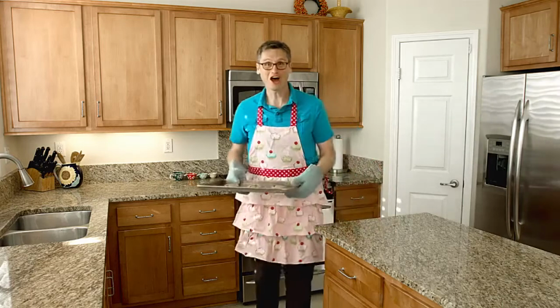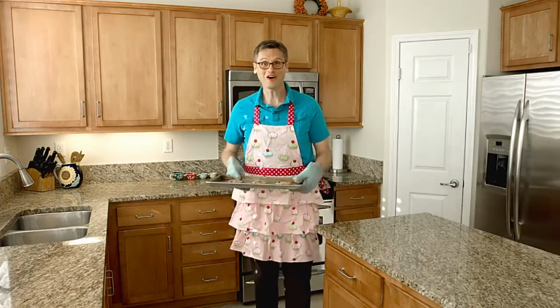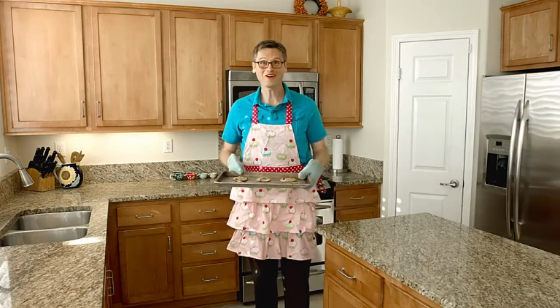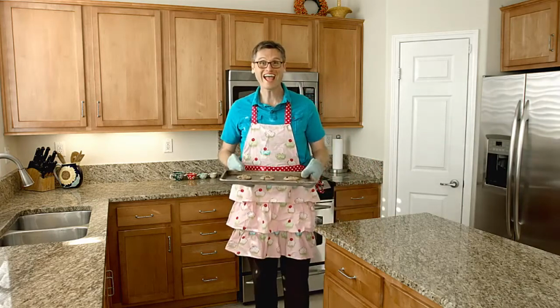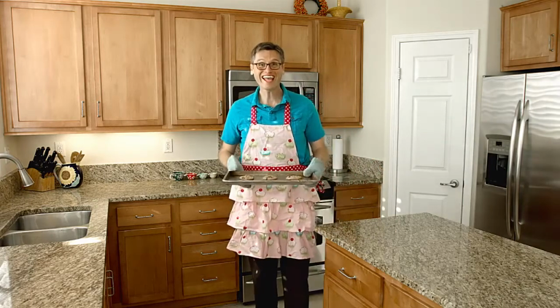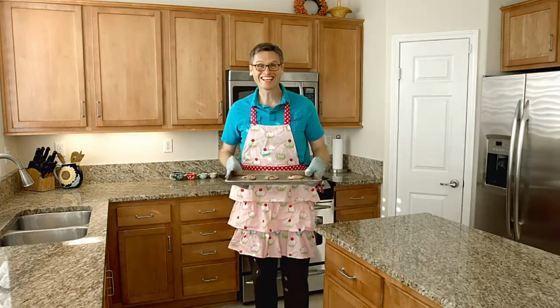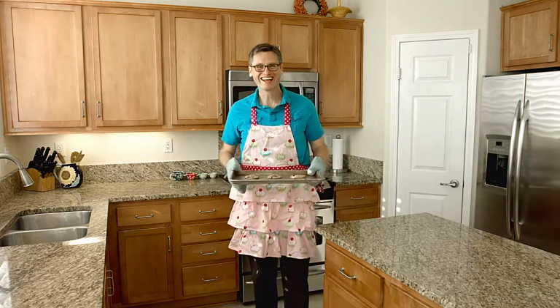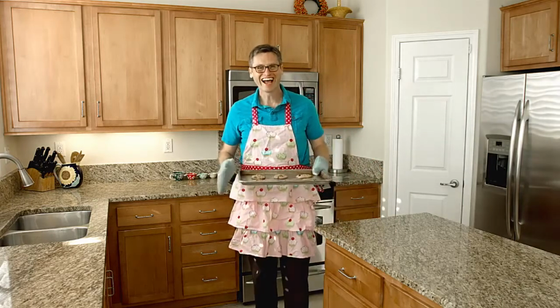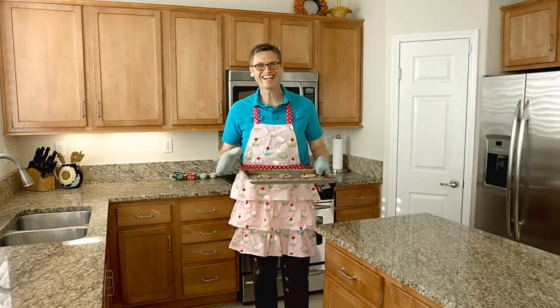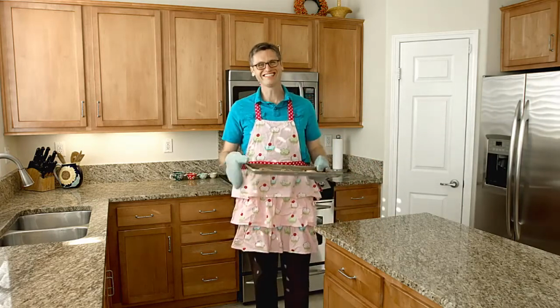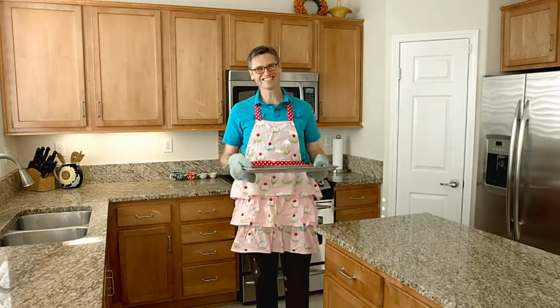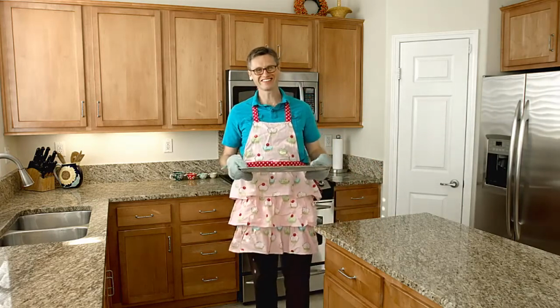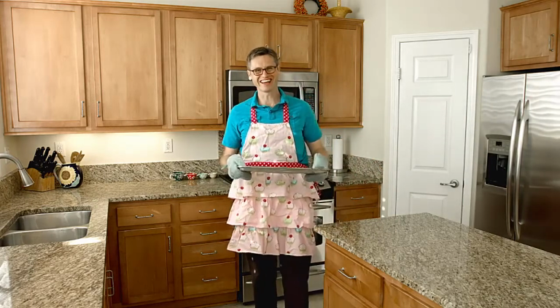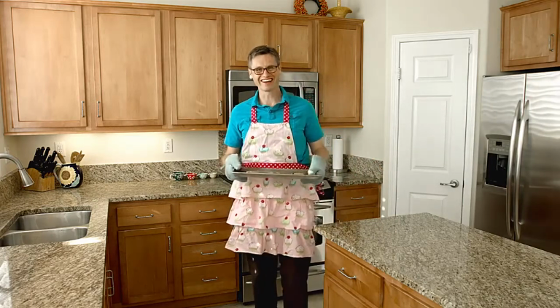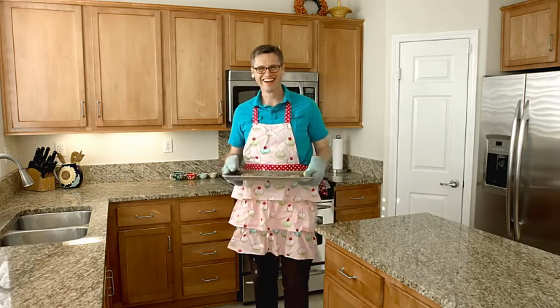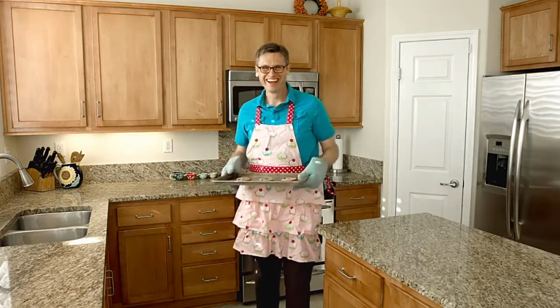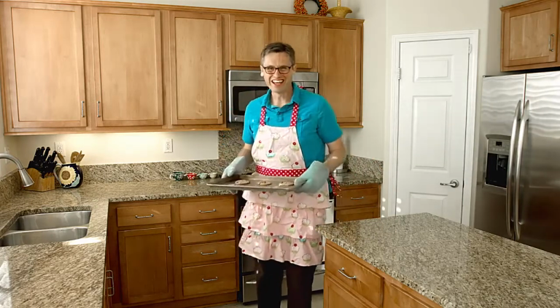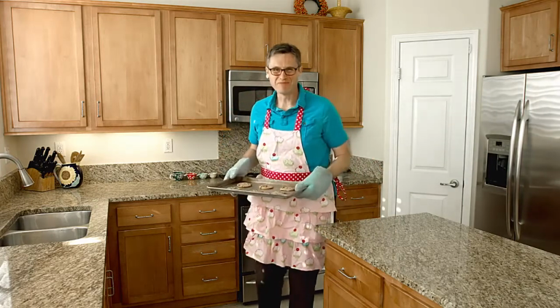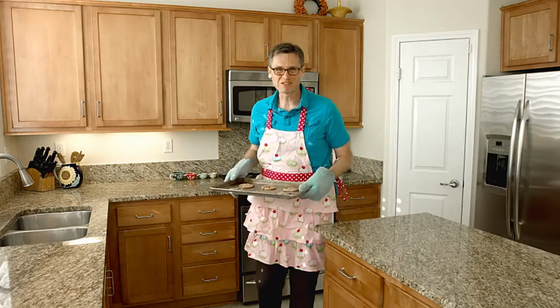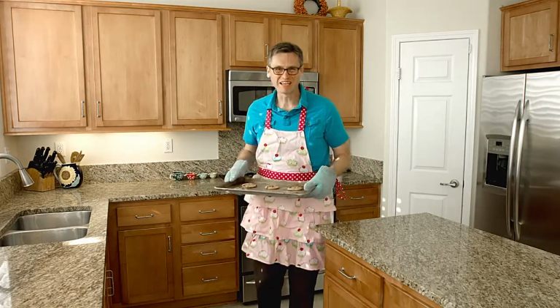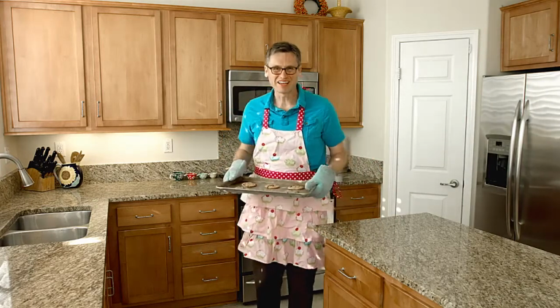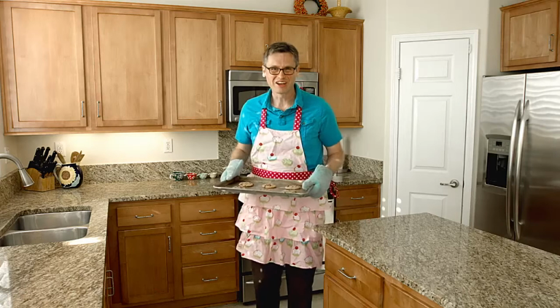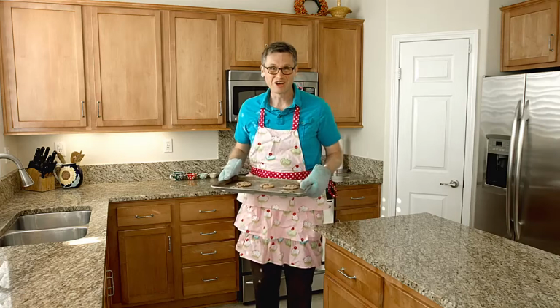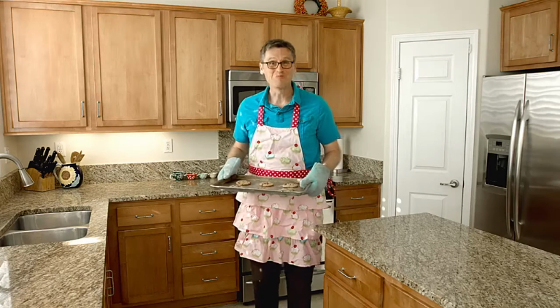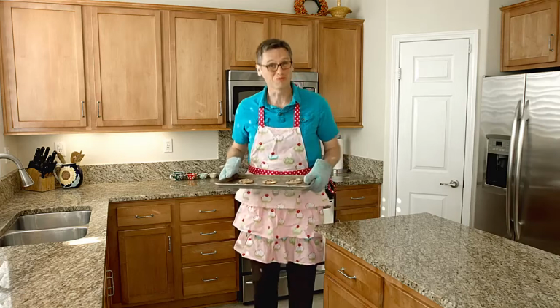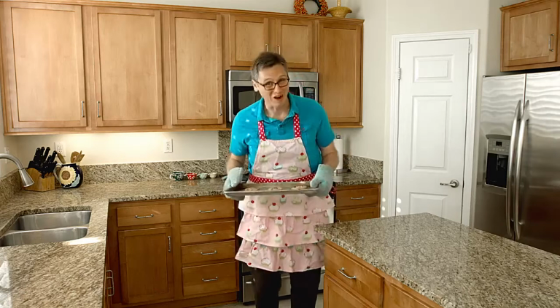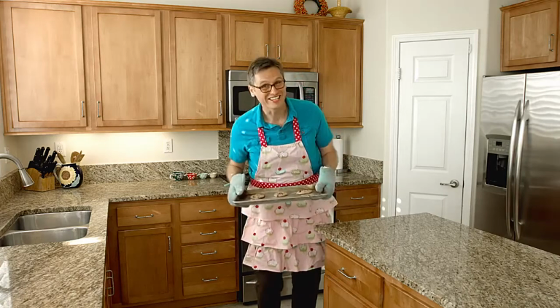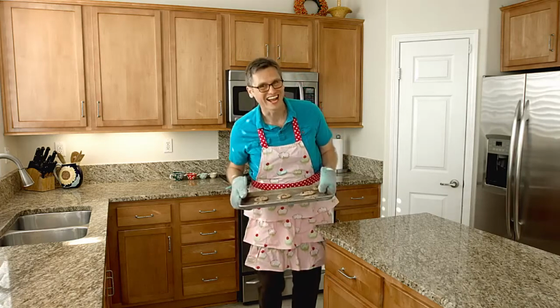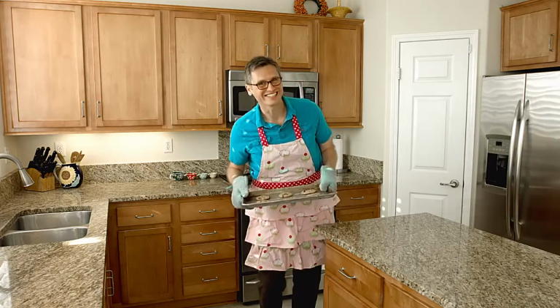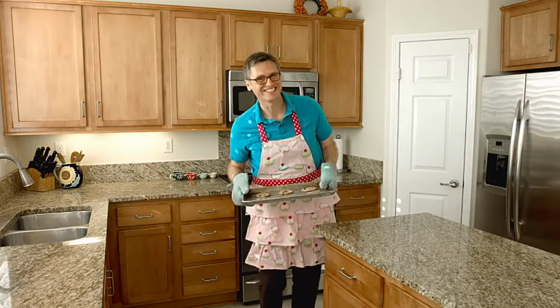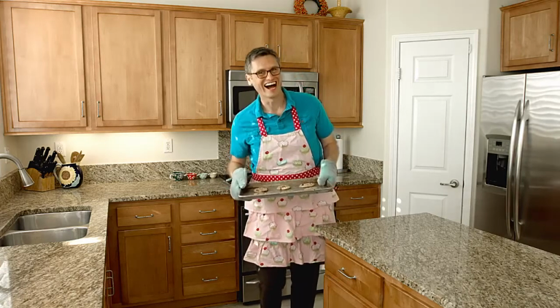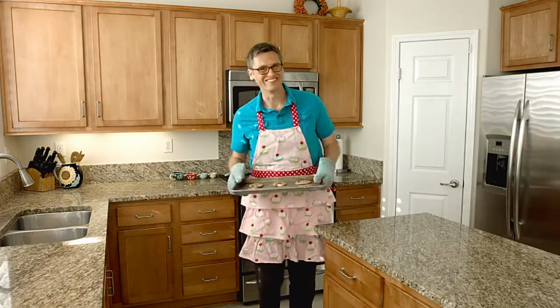Oh, hey! I didn't see you there. It must be project time.